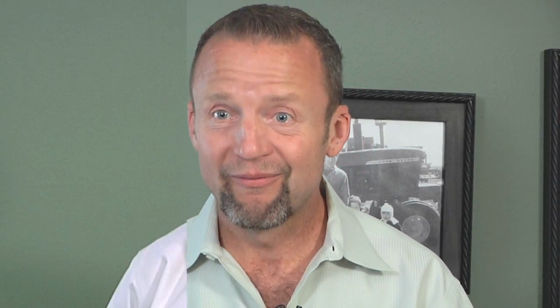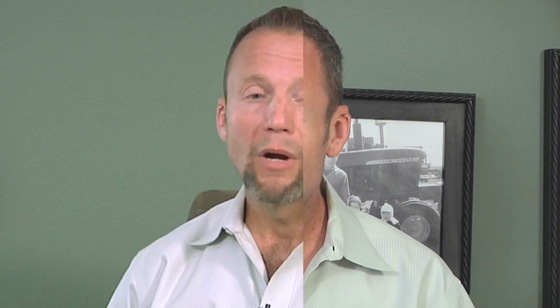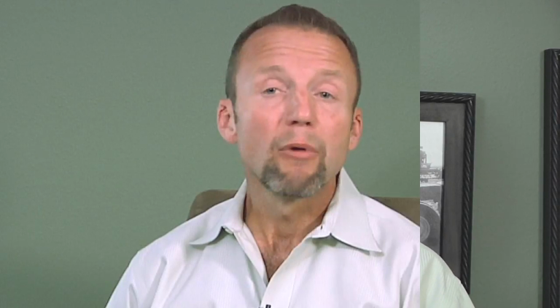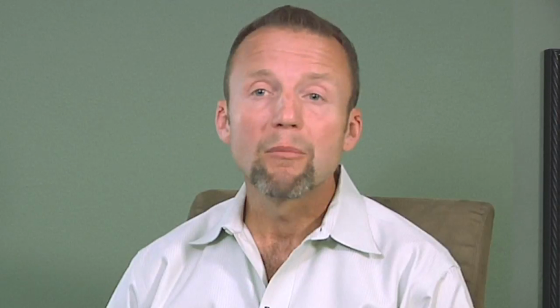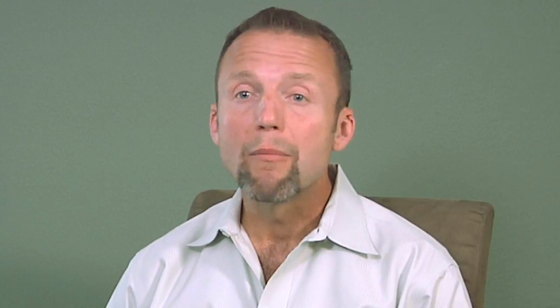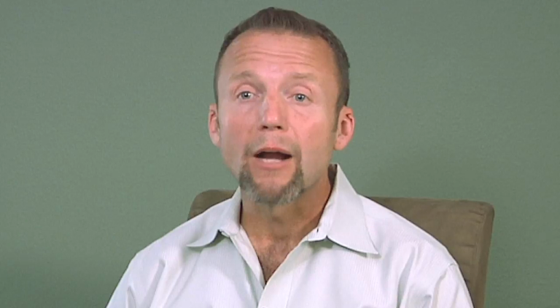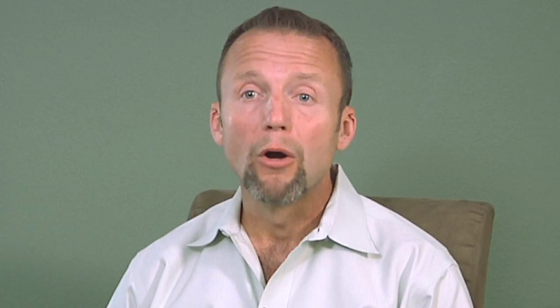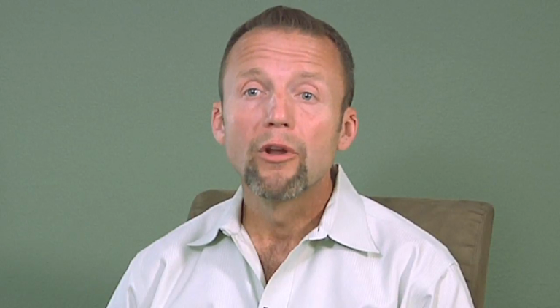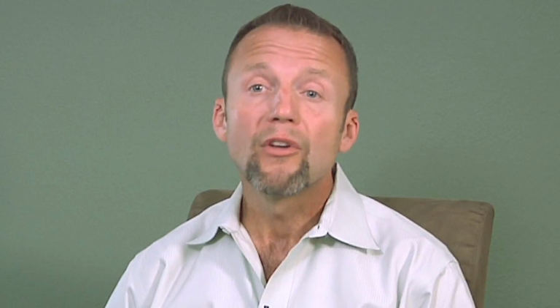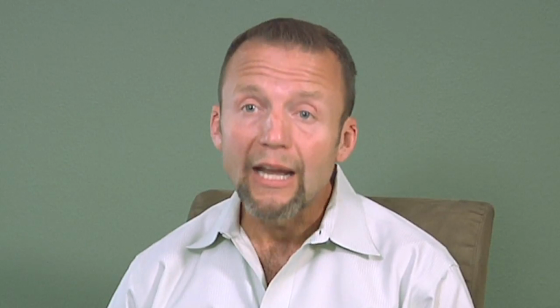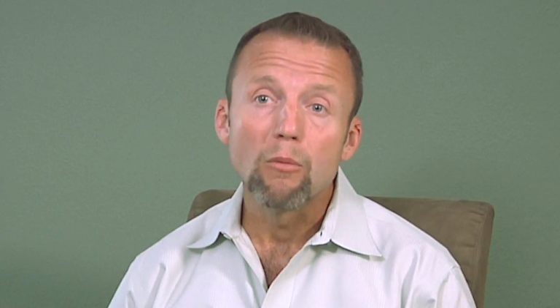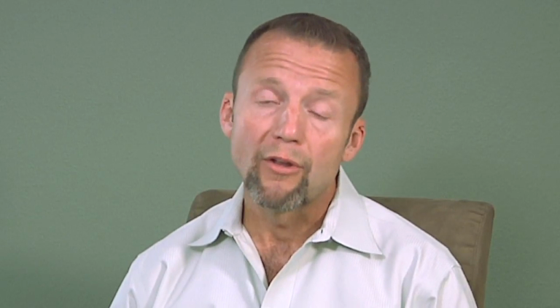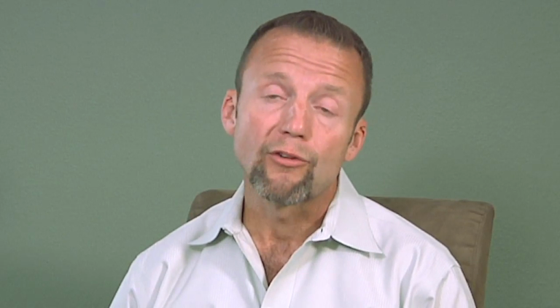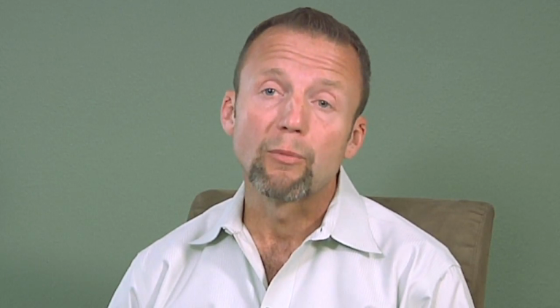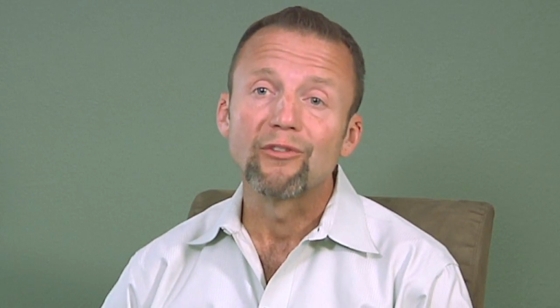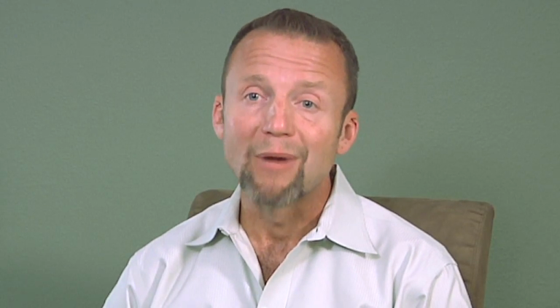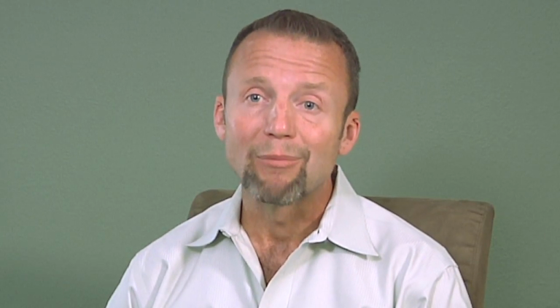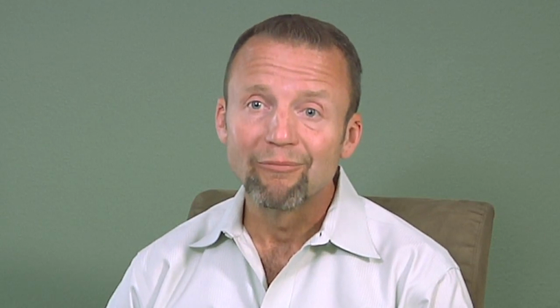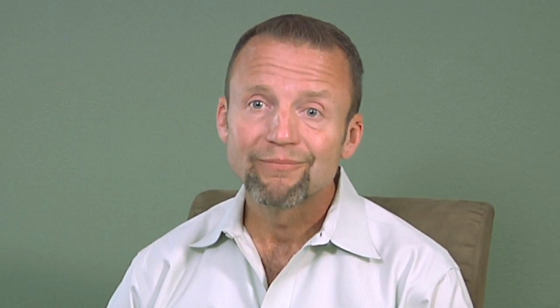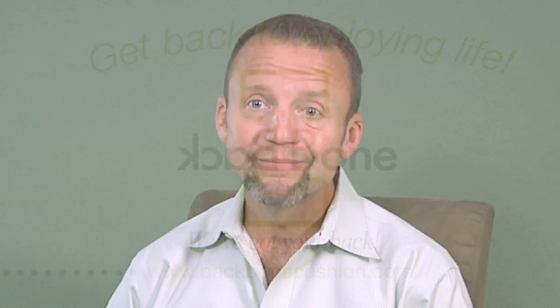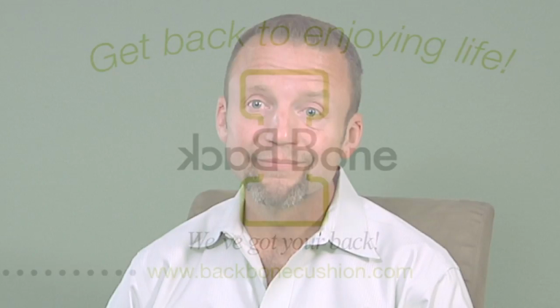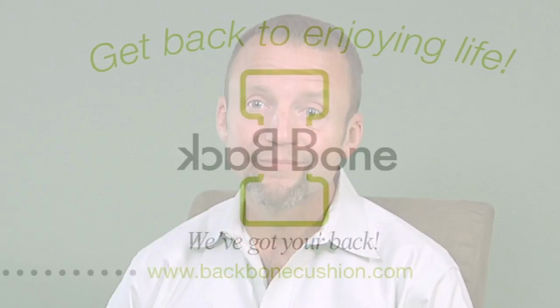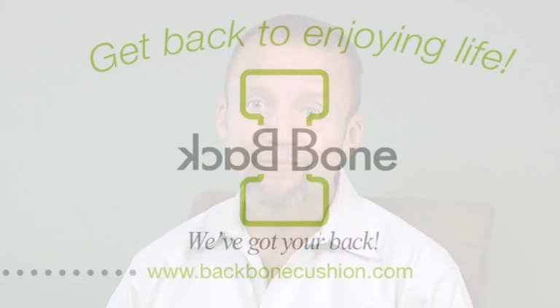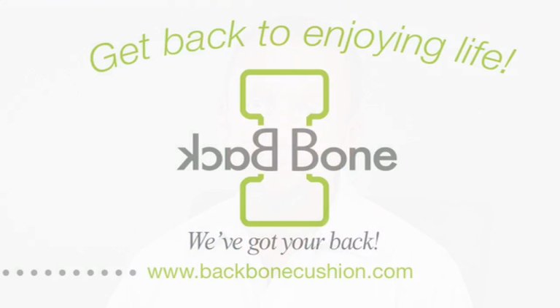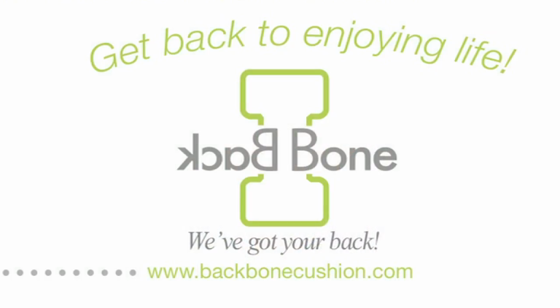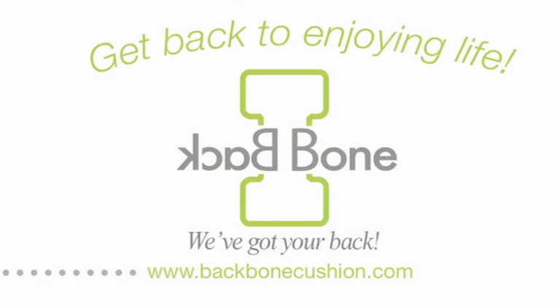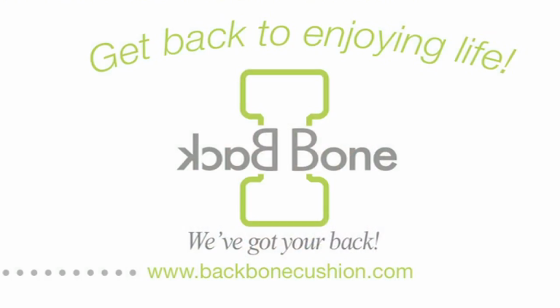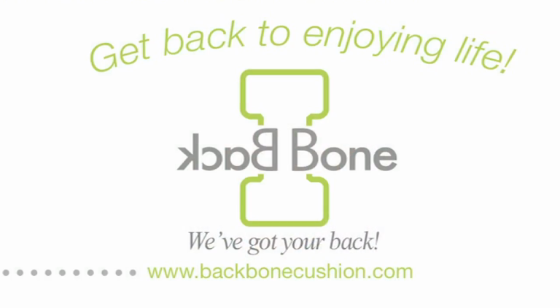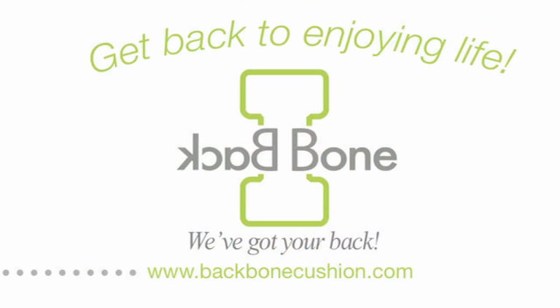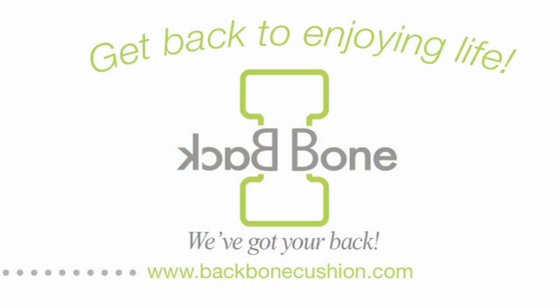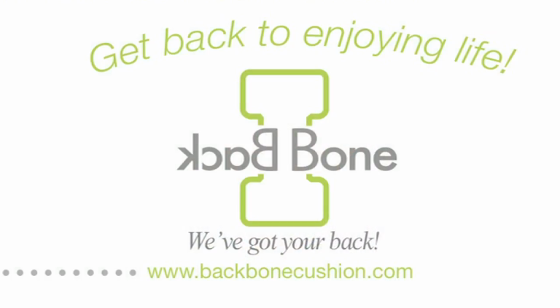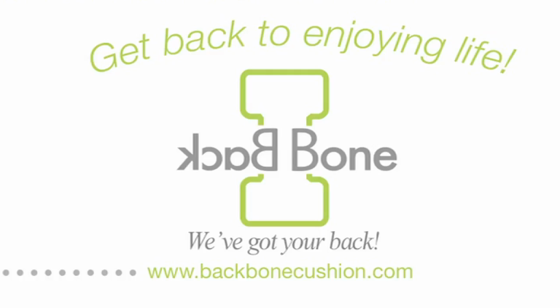I'd recommend the Backbone to anyone that's experiencing back pain. The Backbone — we got your back.